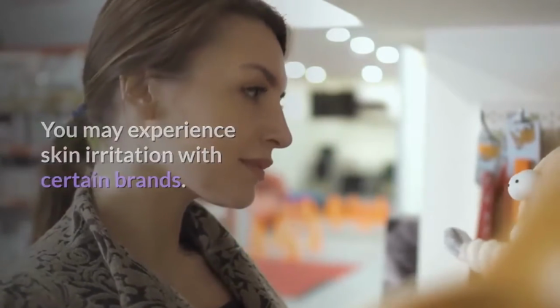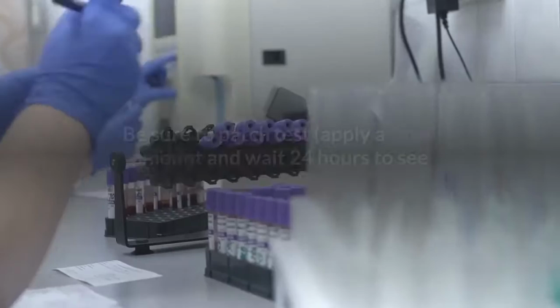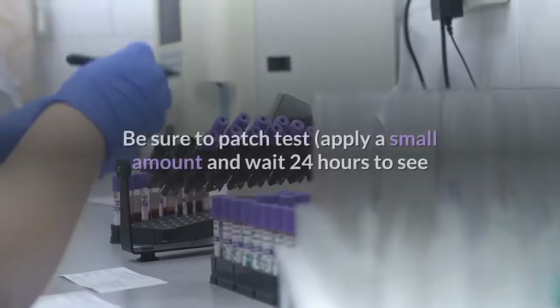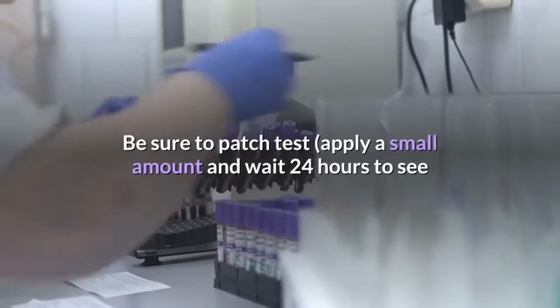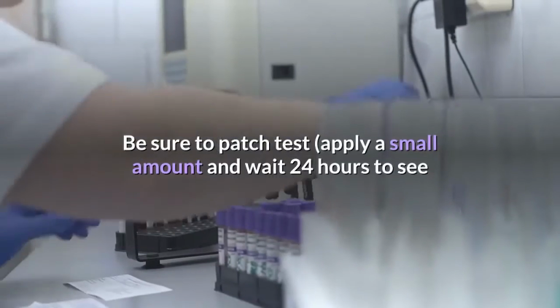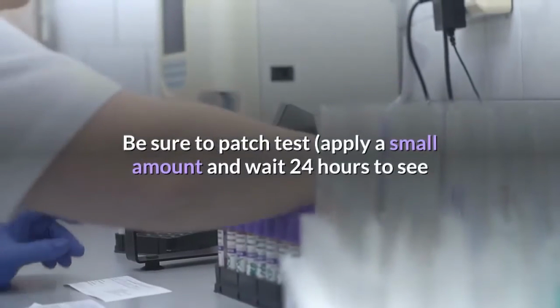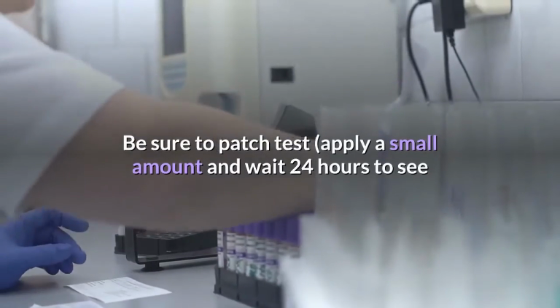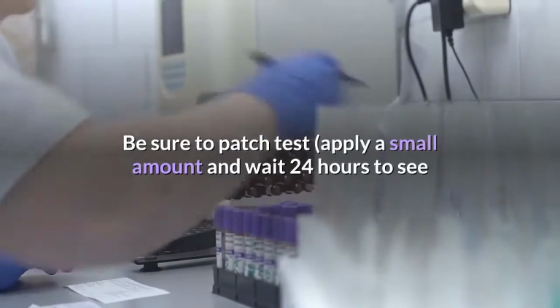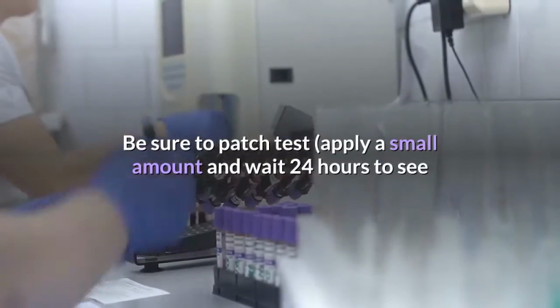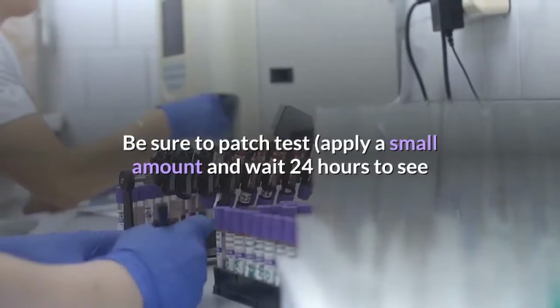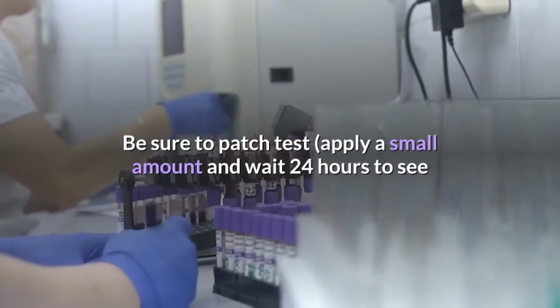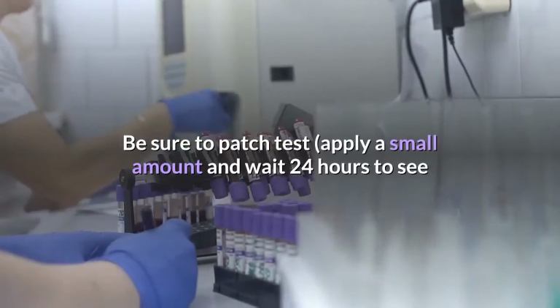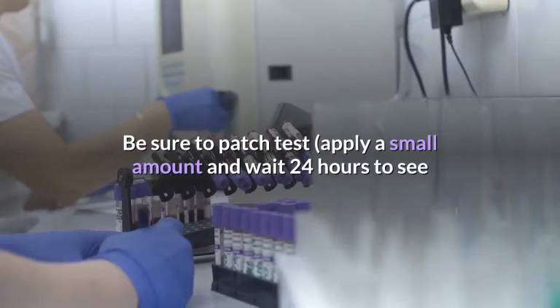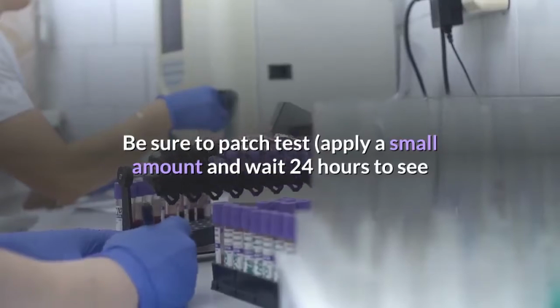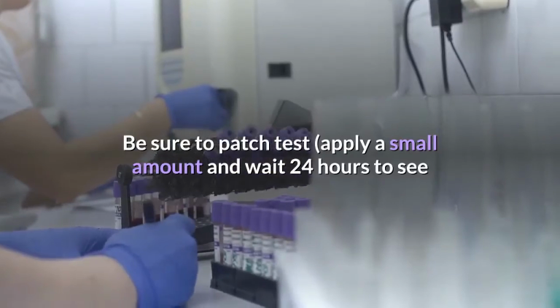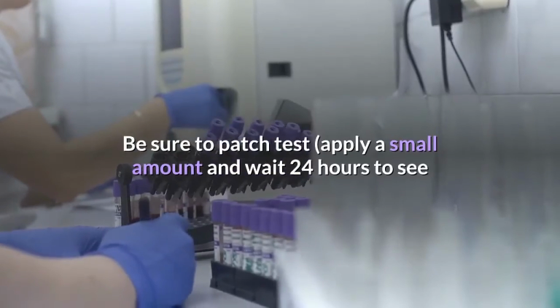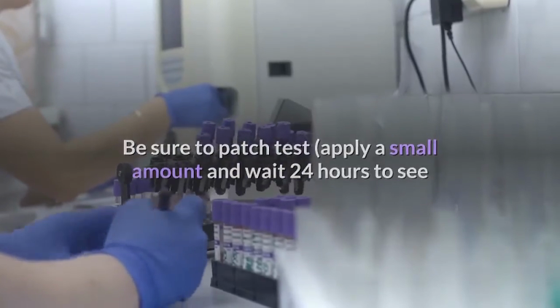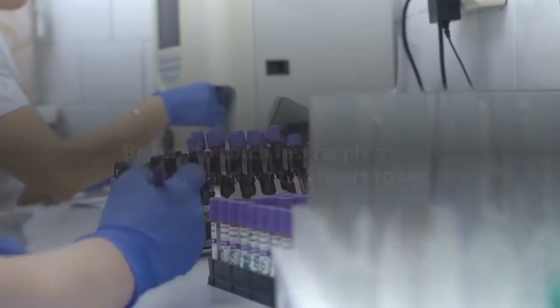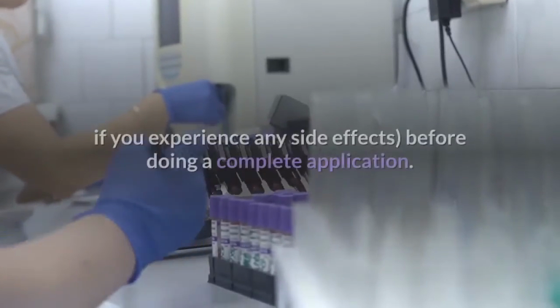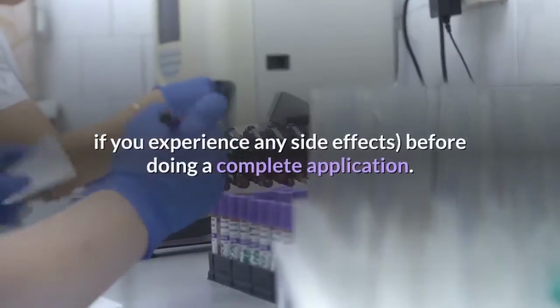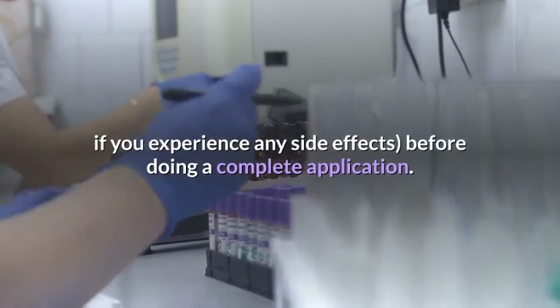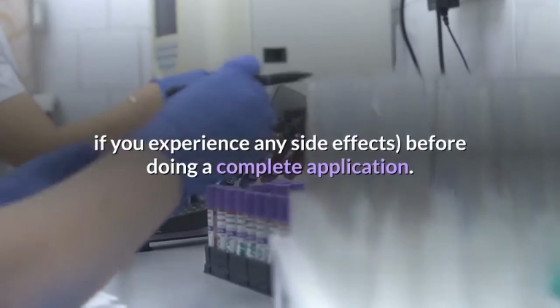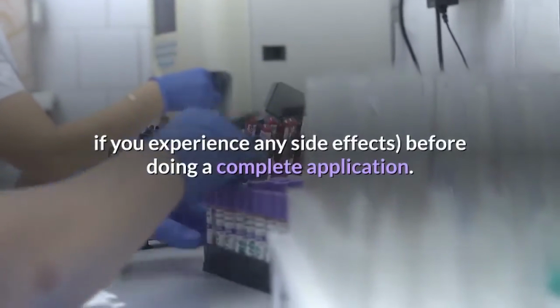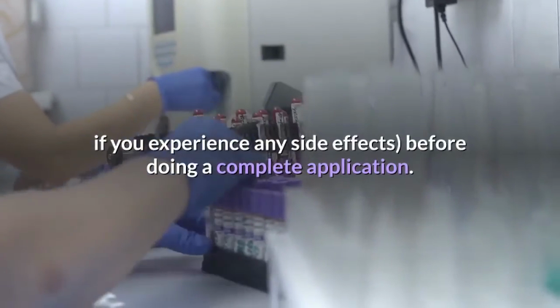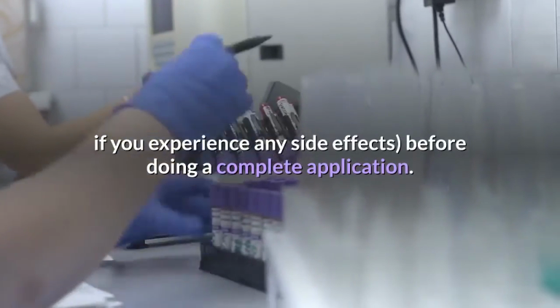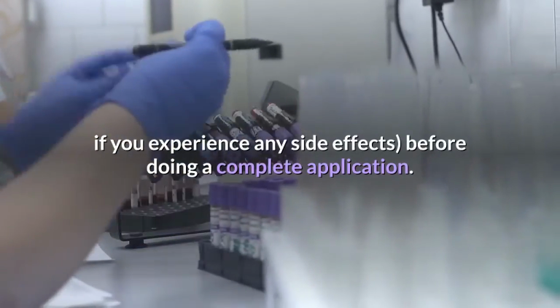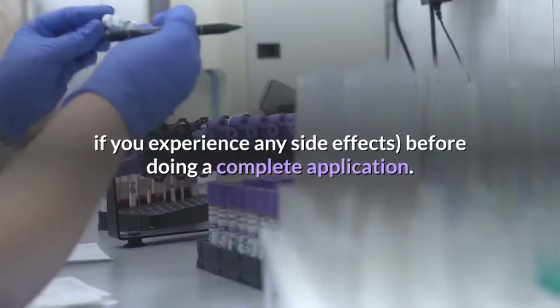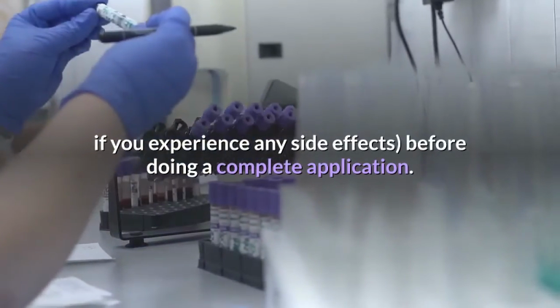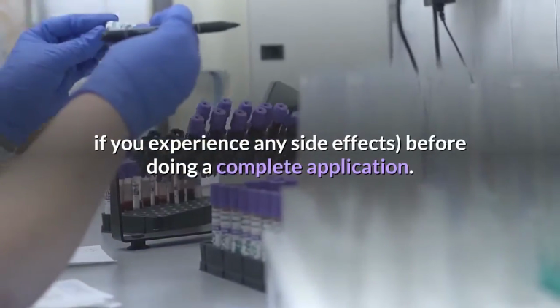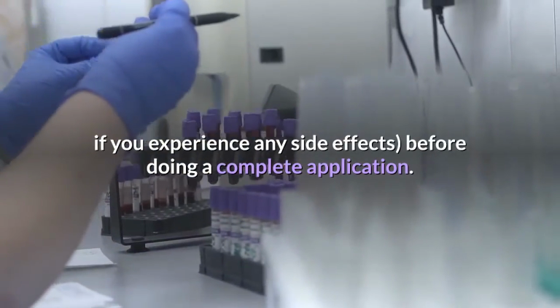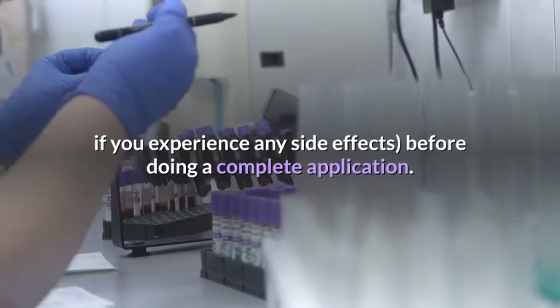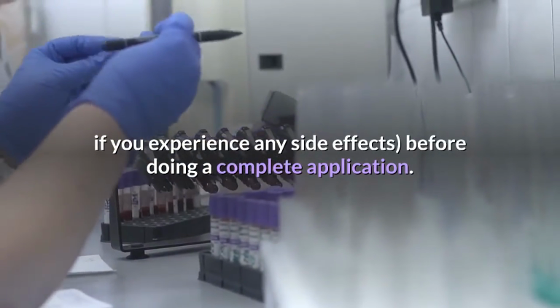Be sure to patch test — apply a small amount and wait 24 hours to see if you experience any side effects before doing a complete application.